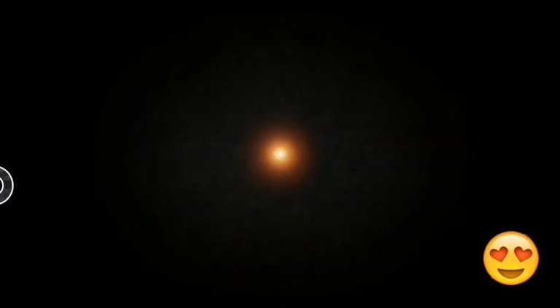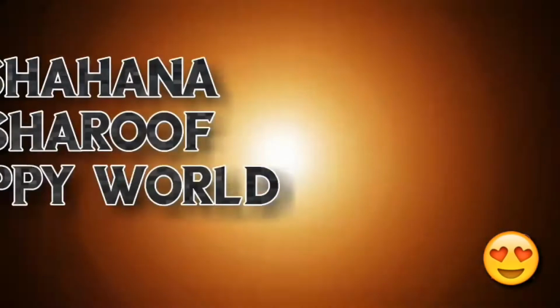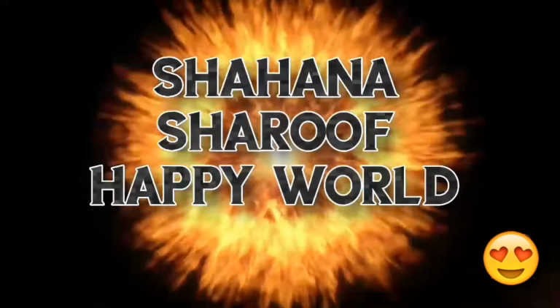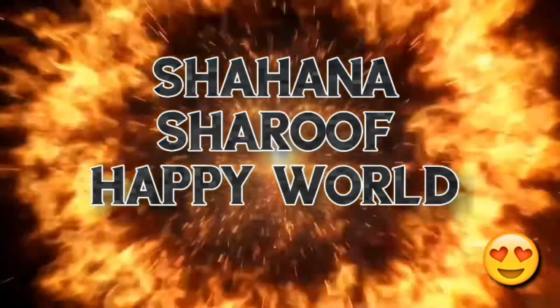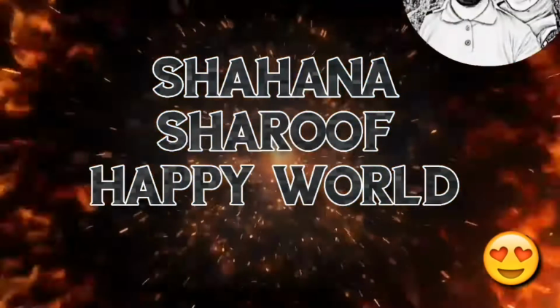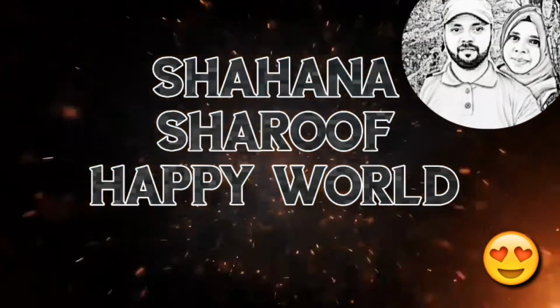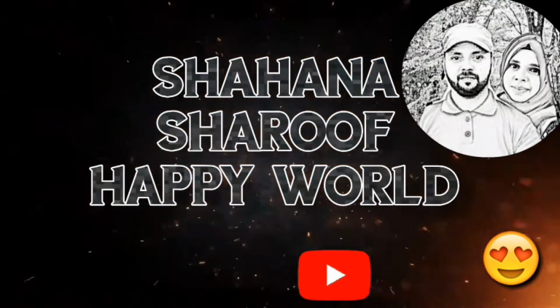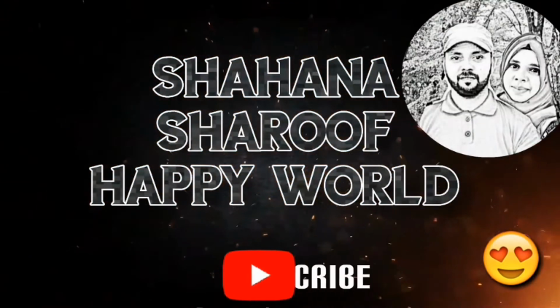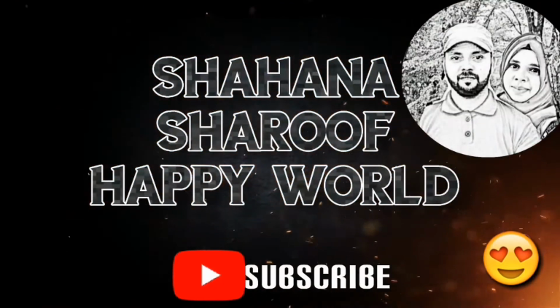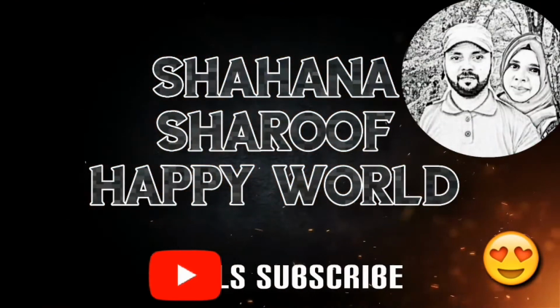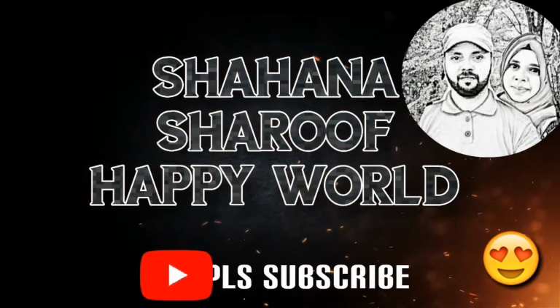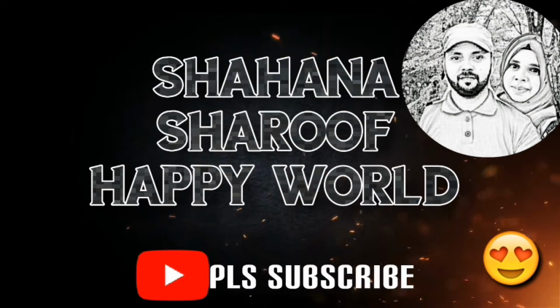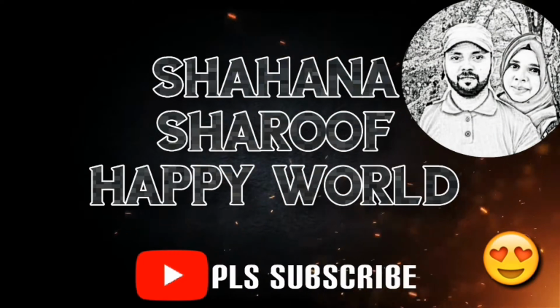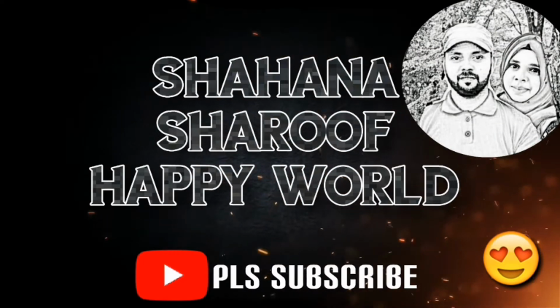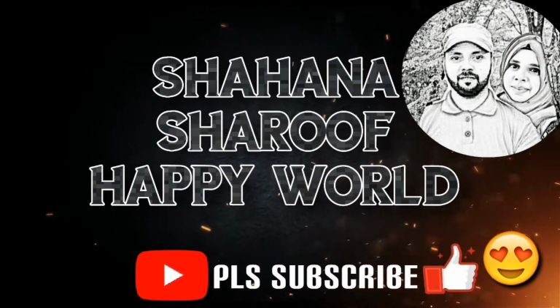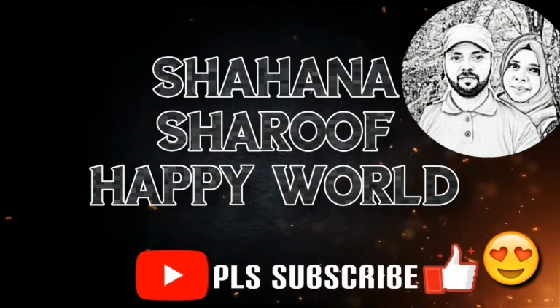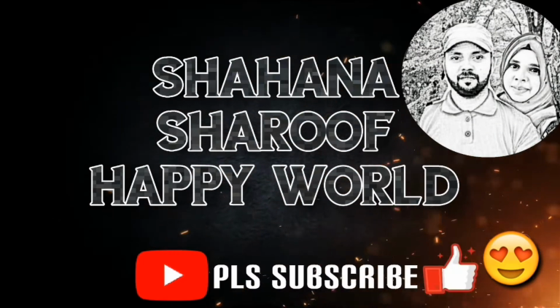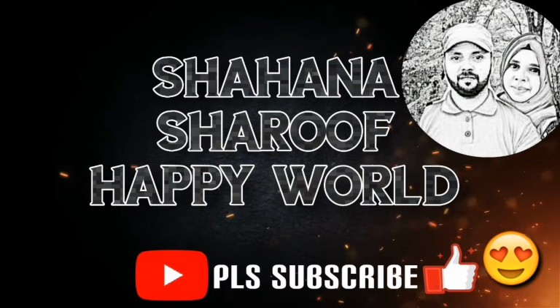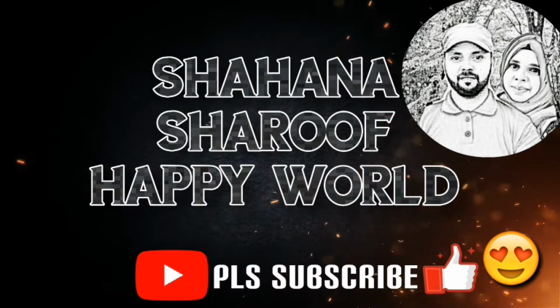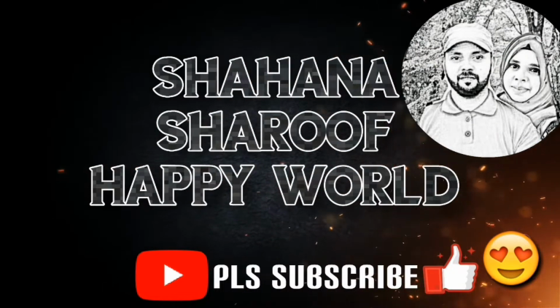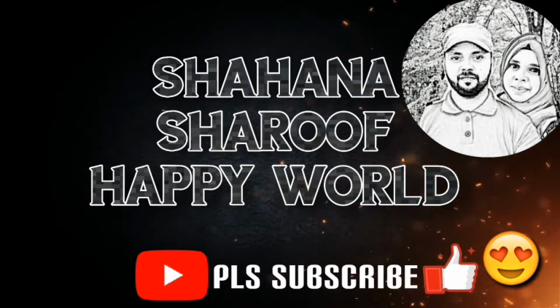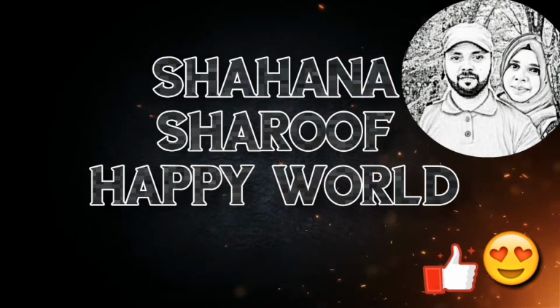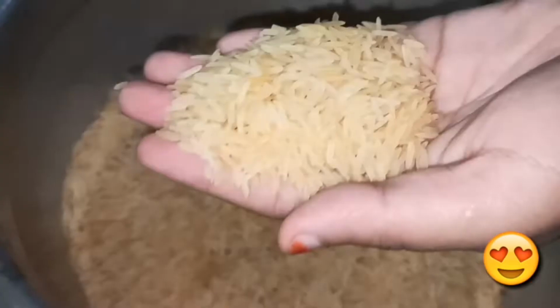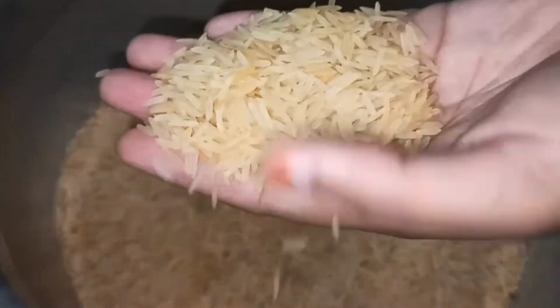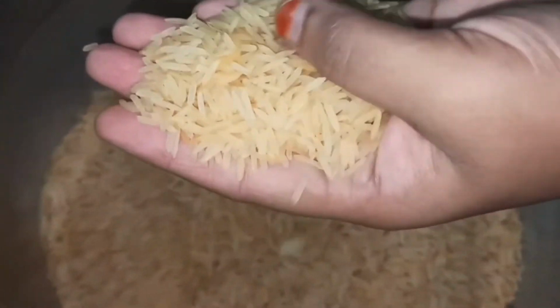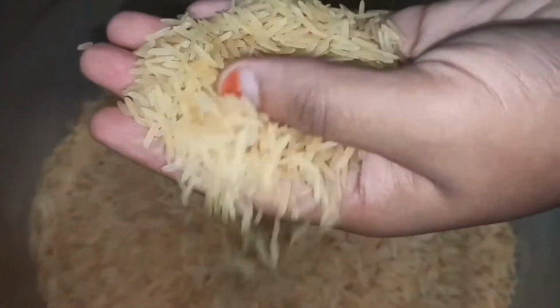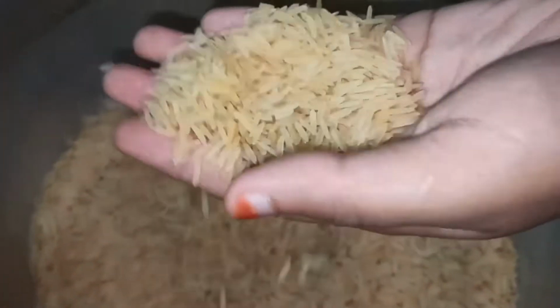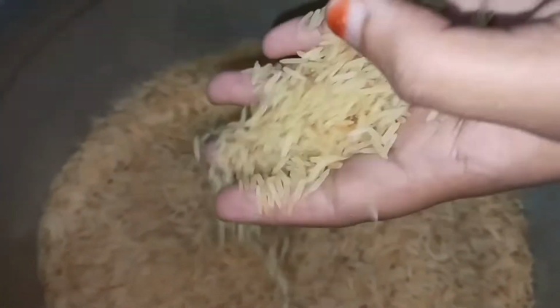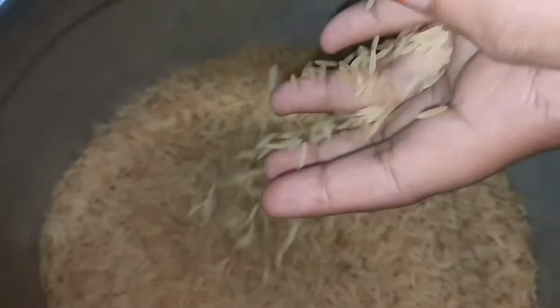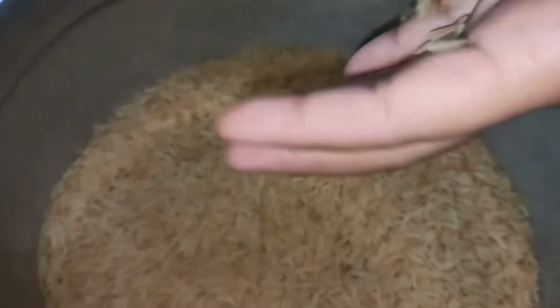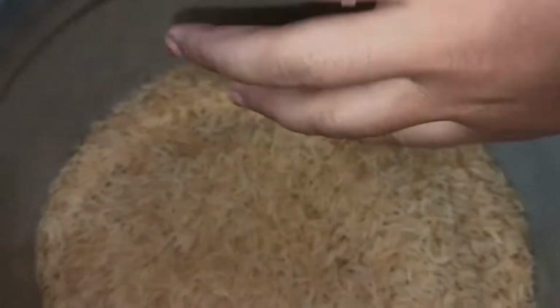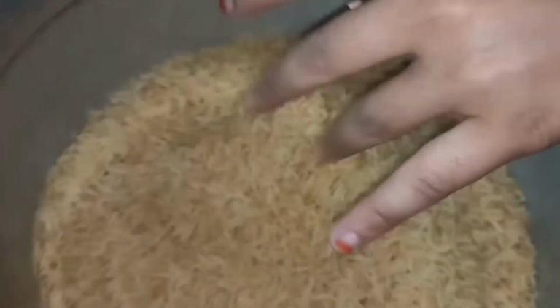If you like this channel, subscribe to our channel. Then we will show you a video. I will show you a recipe in this video.